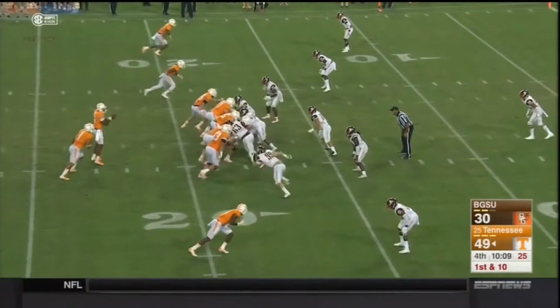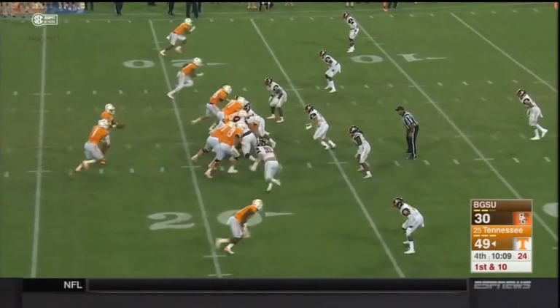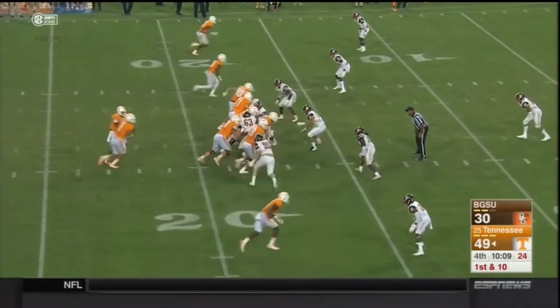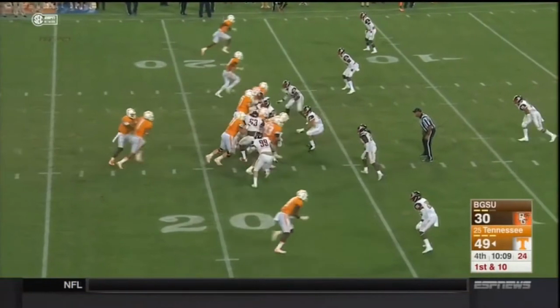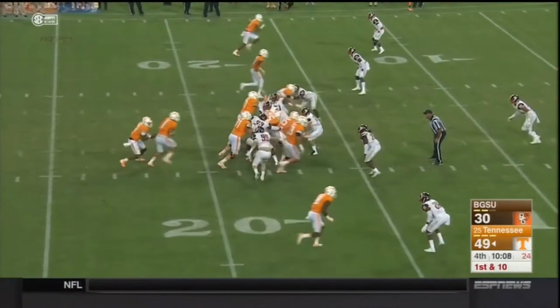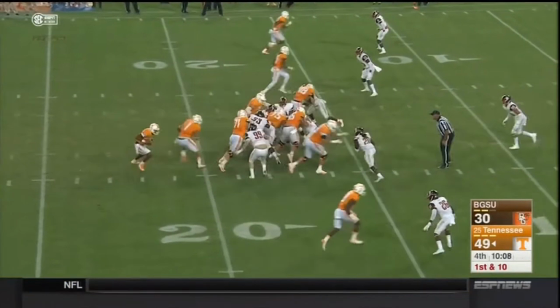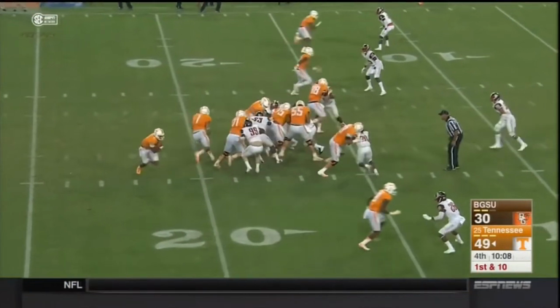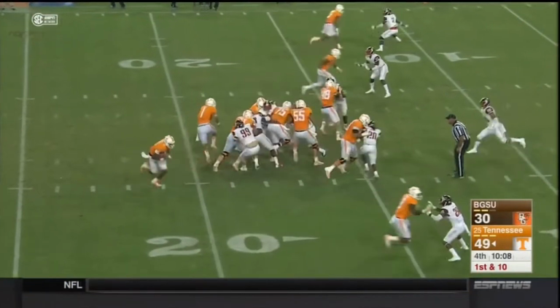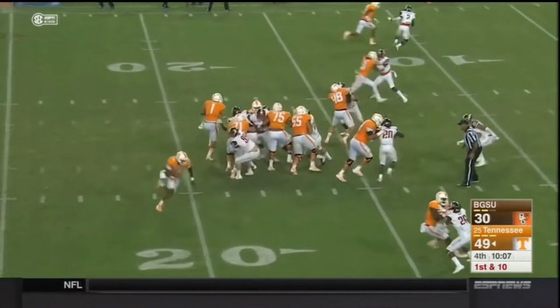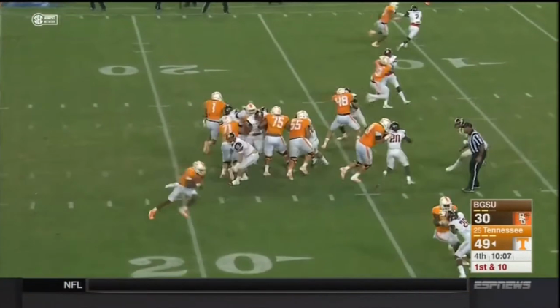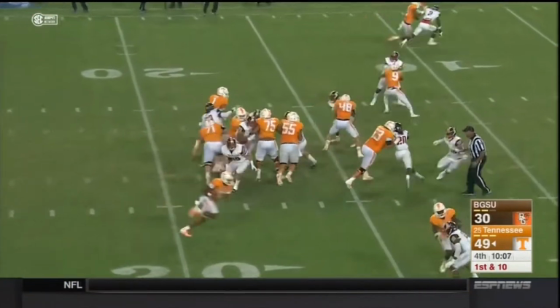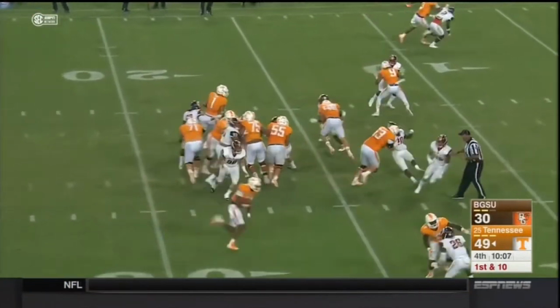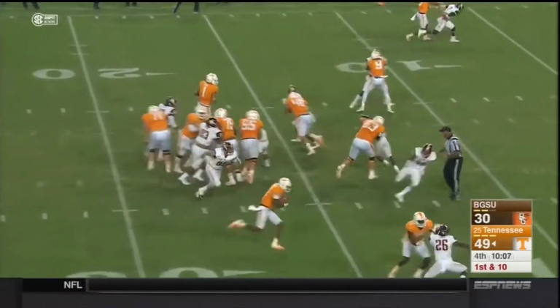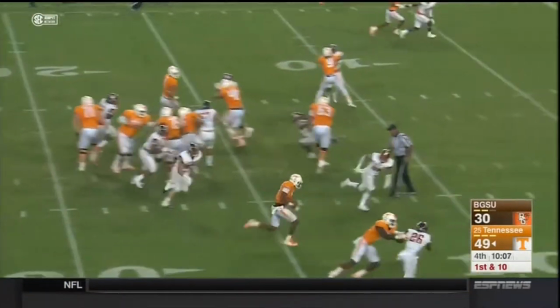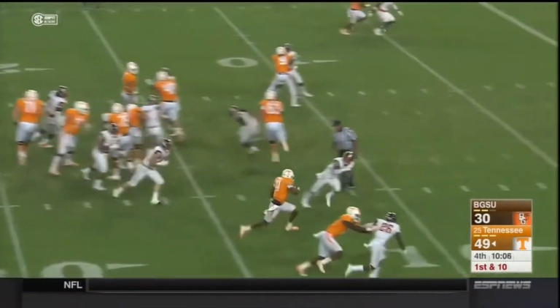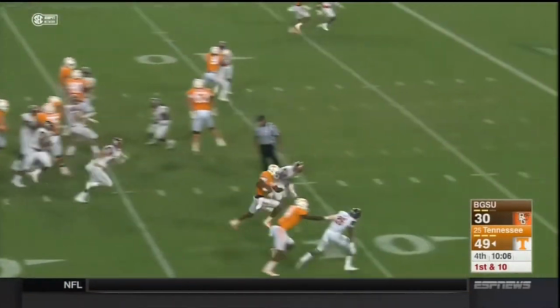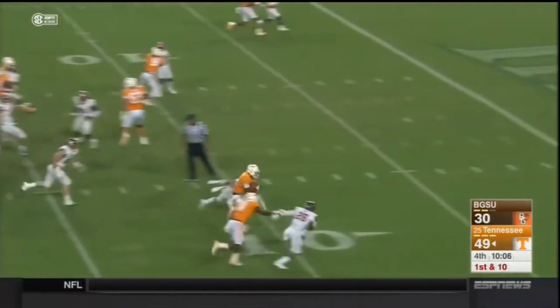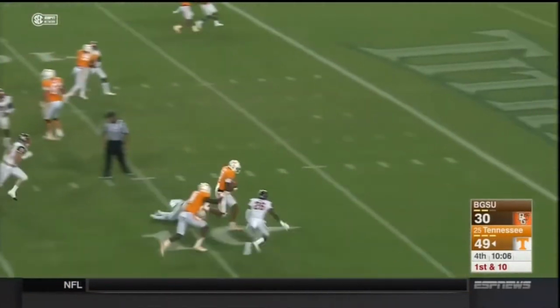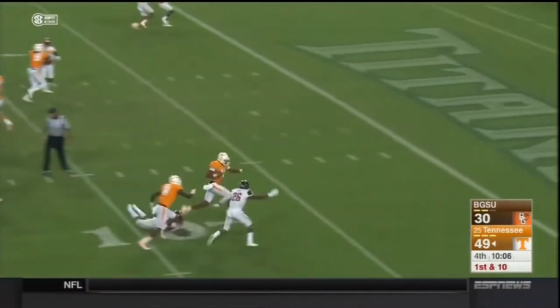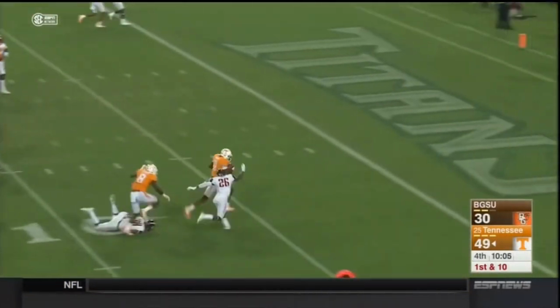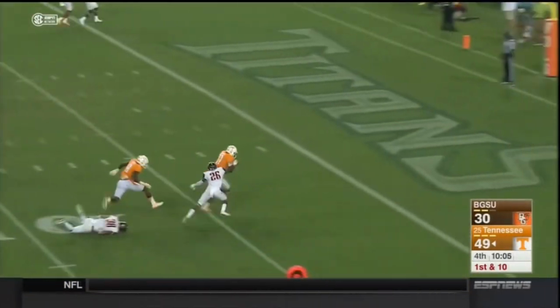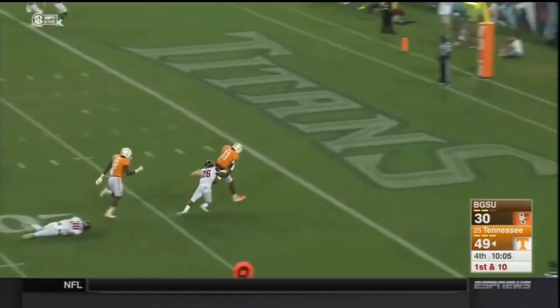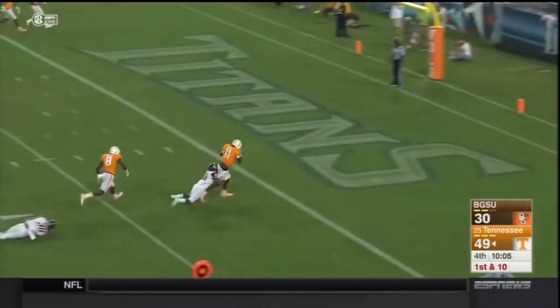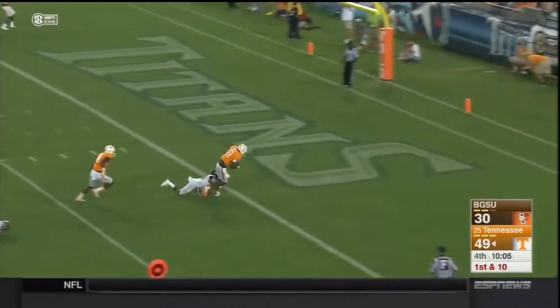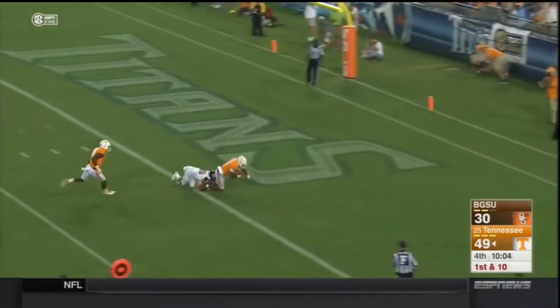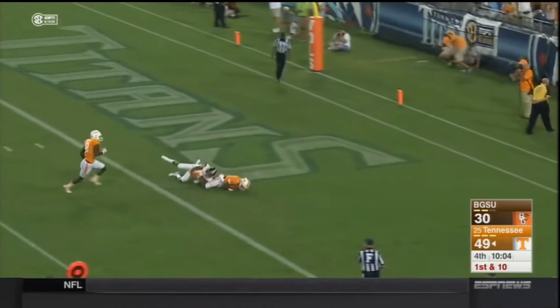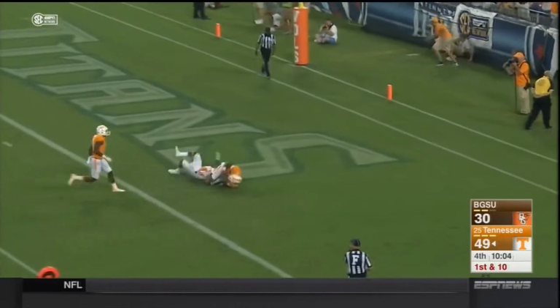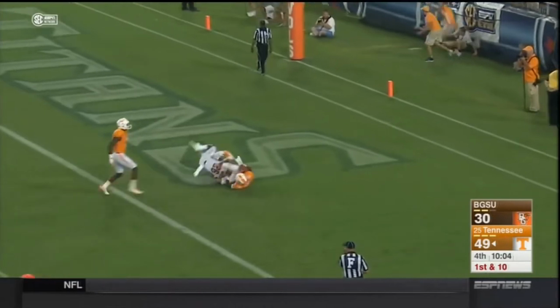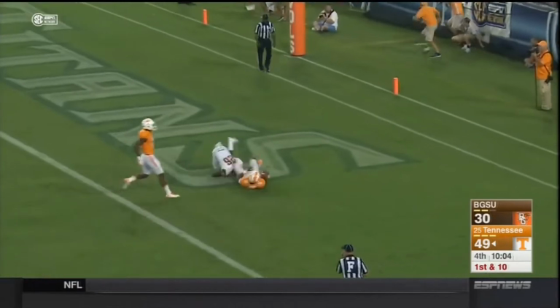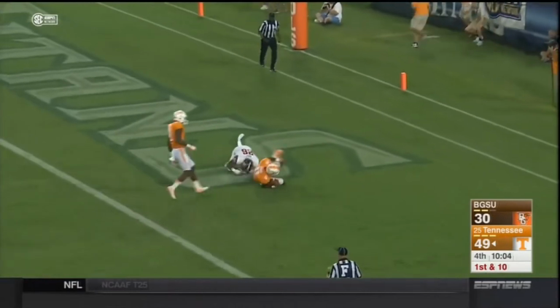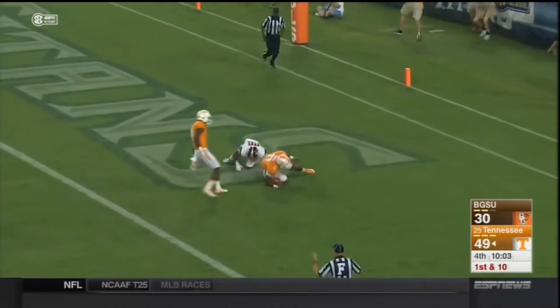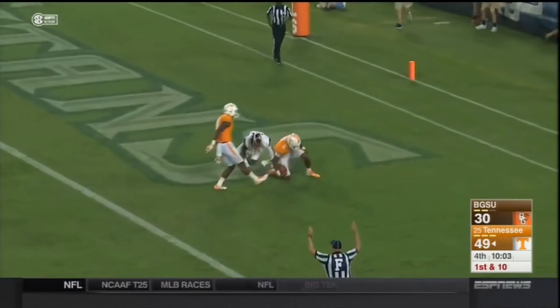It felt like we're going to be starters. There's Dobbs again. Touchdown Tennessee.